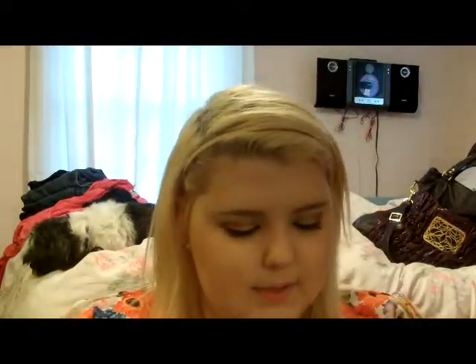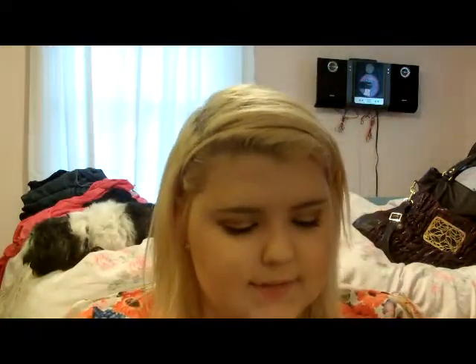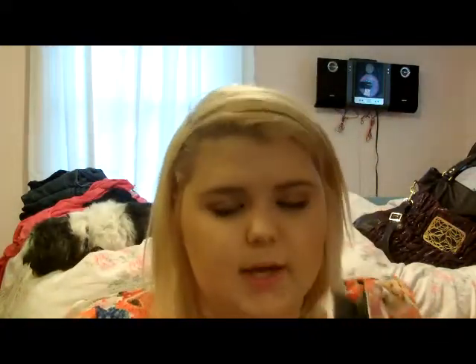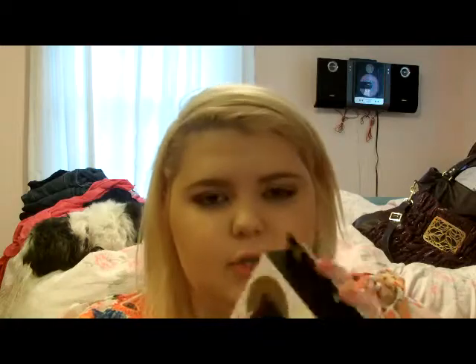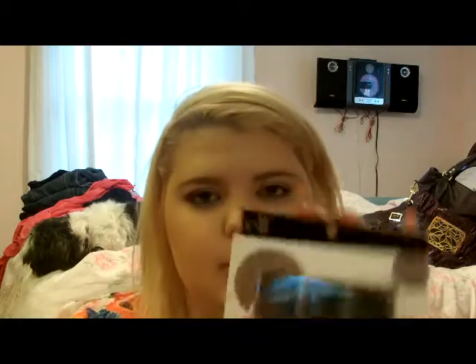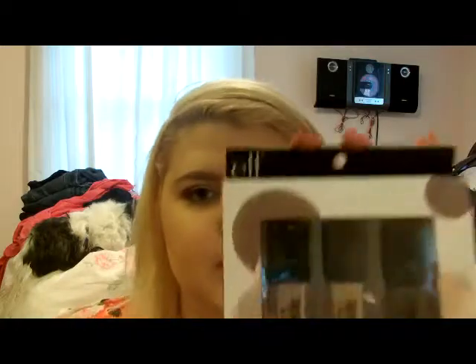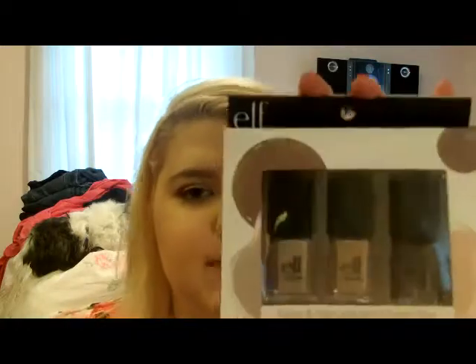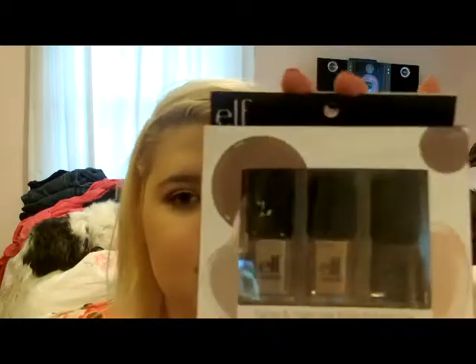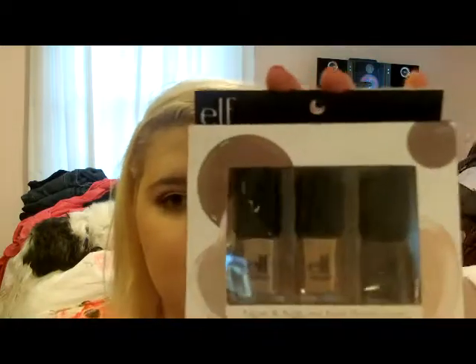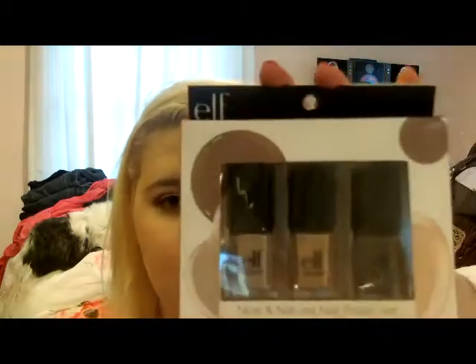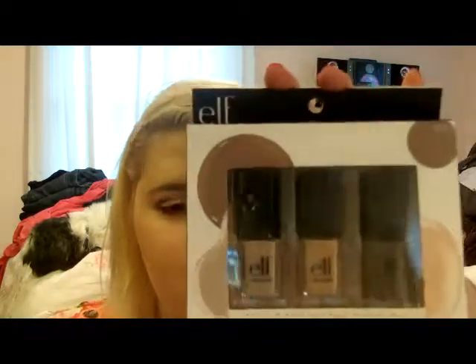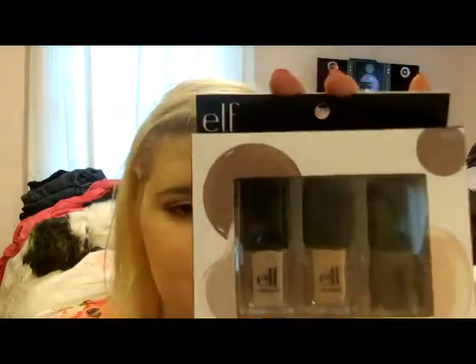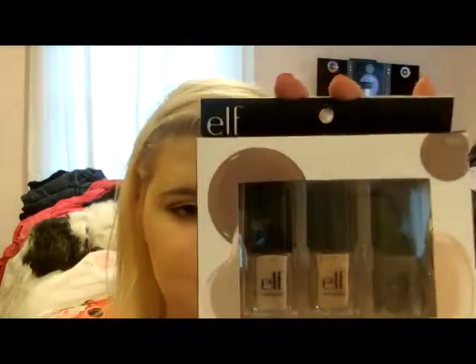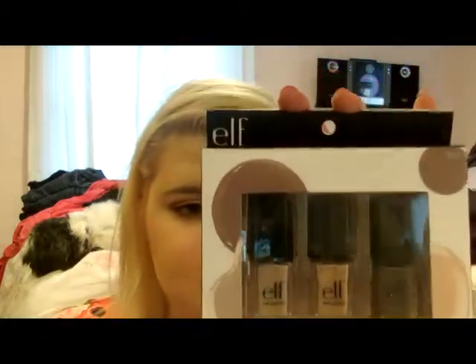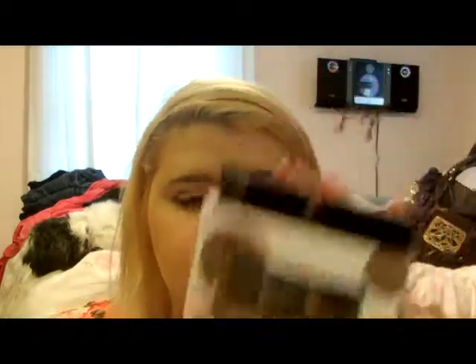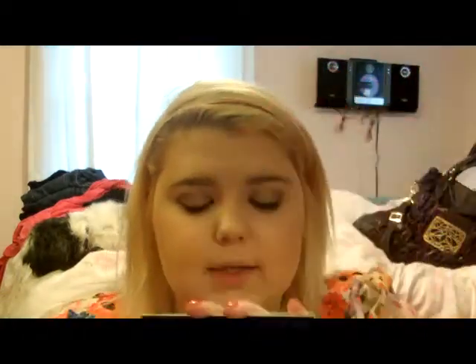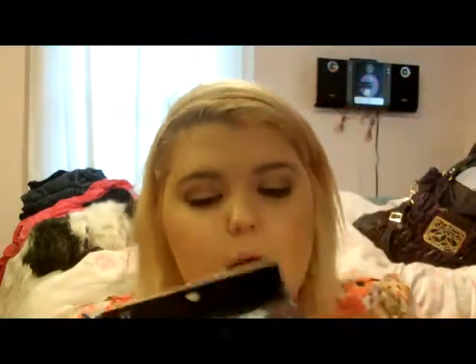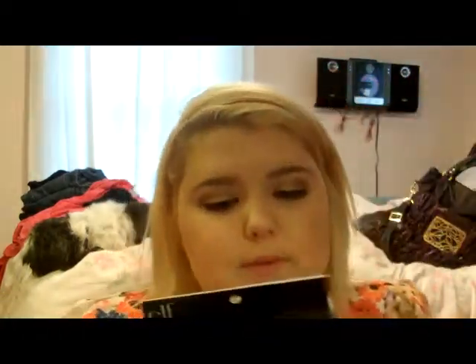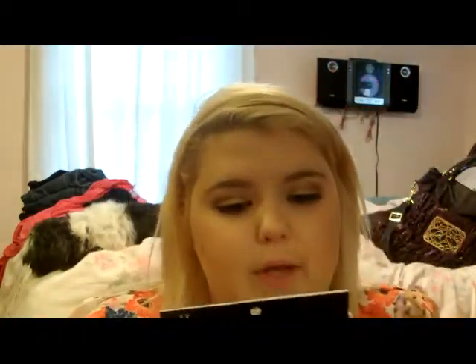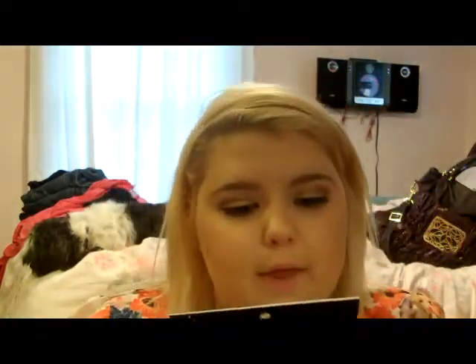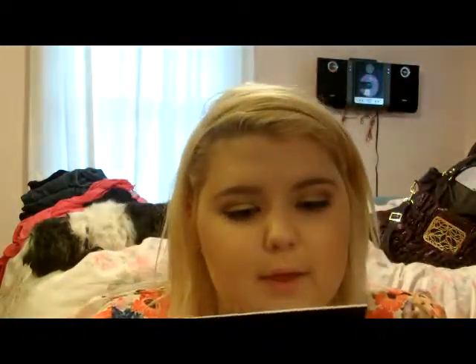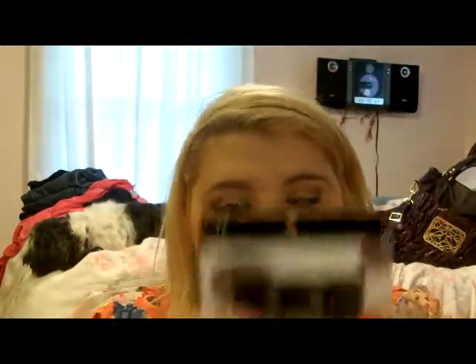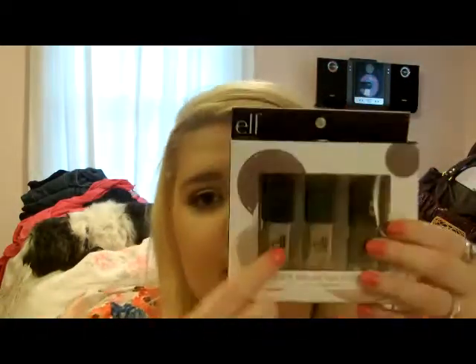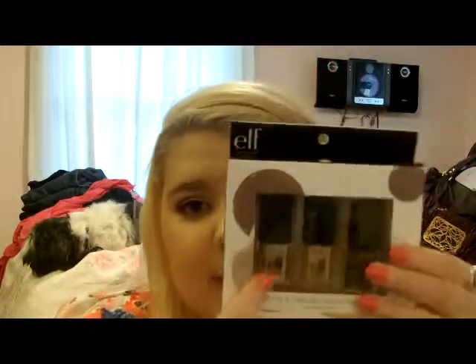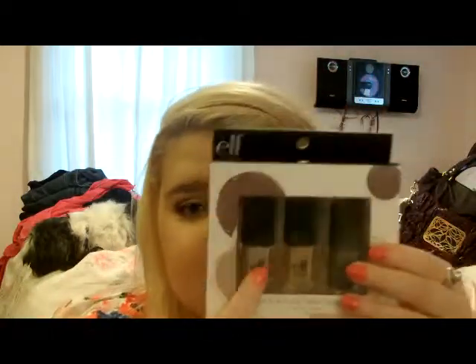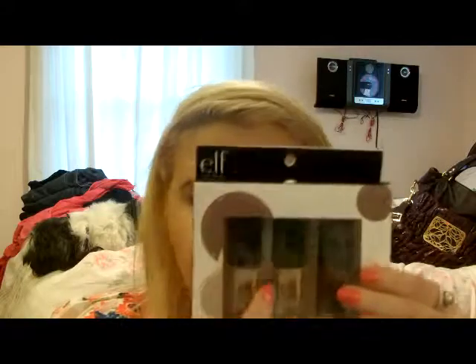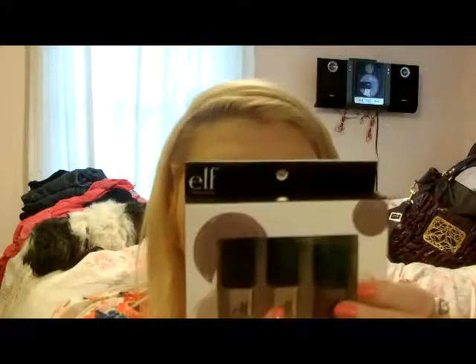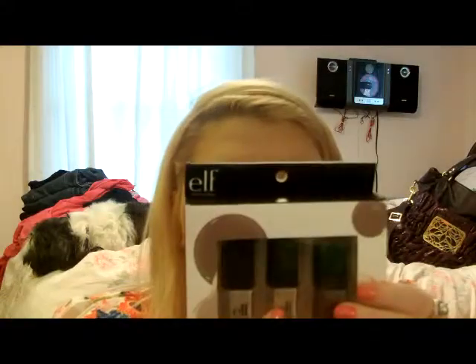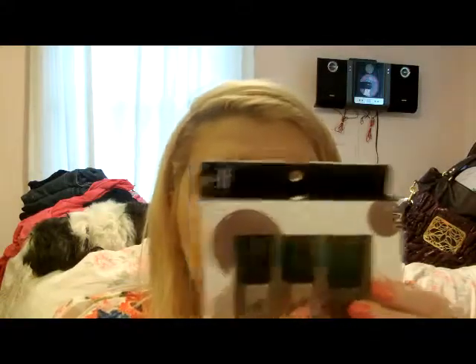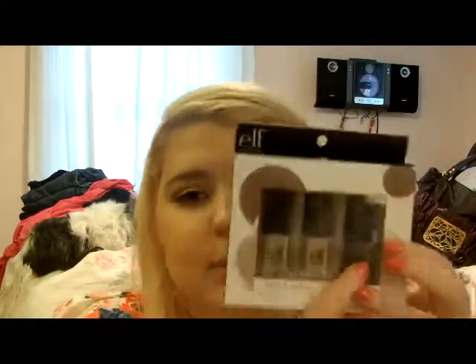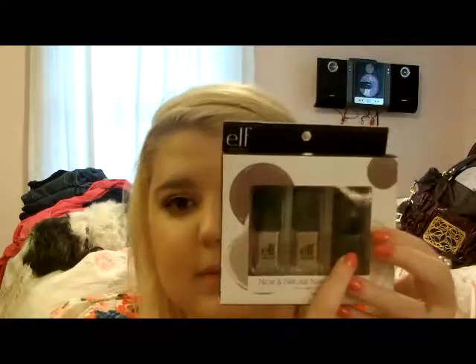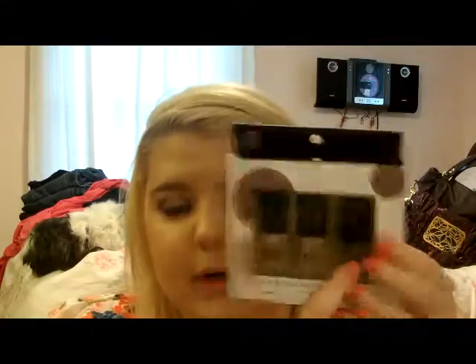I also had another e.l.f. set — the Nice and Natural Nail Polish Set. It comes with Innocent, Nude, and Smoky Brown.